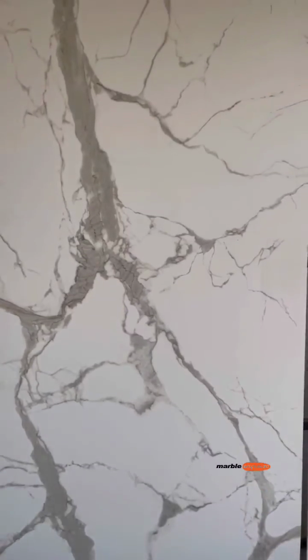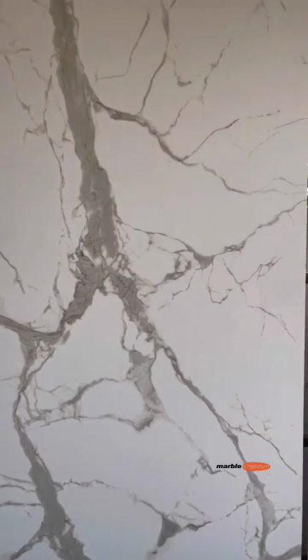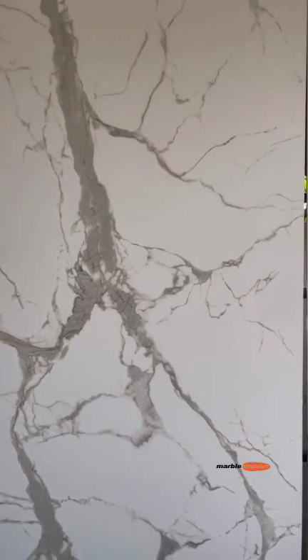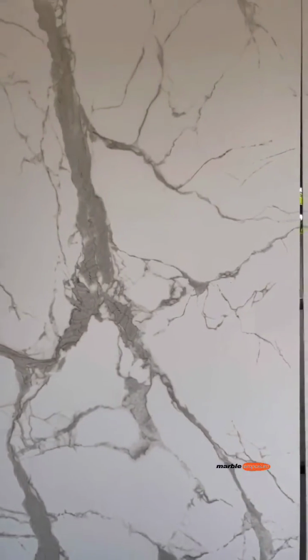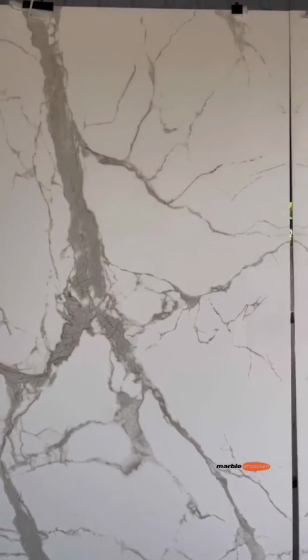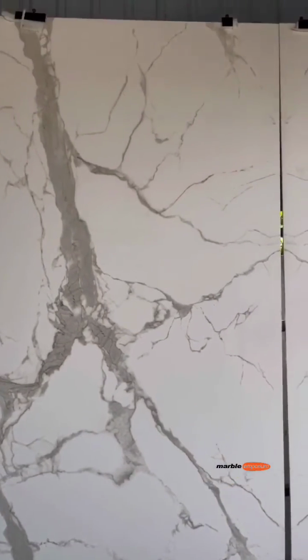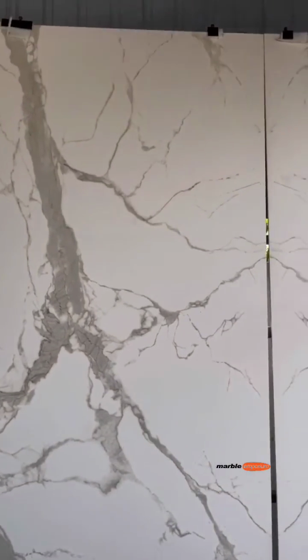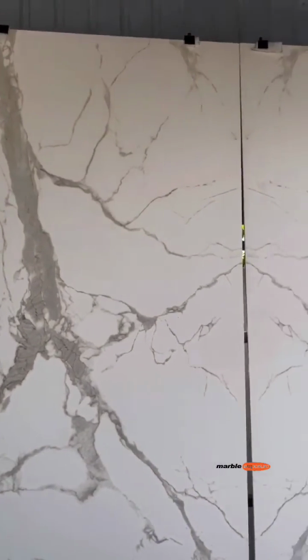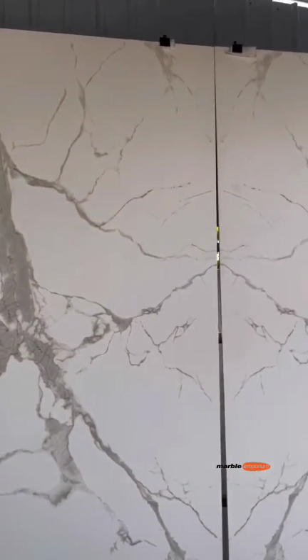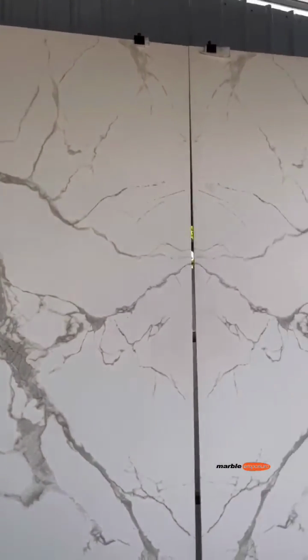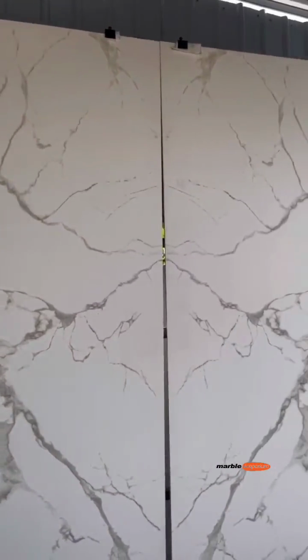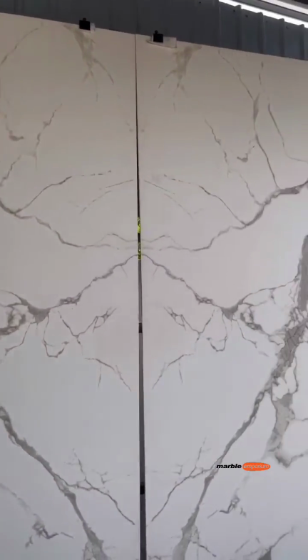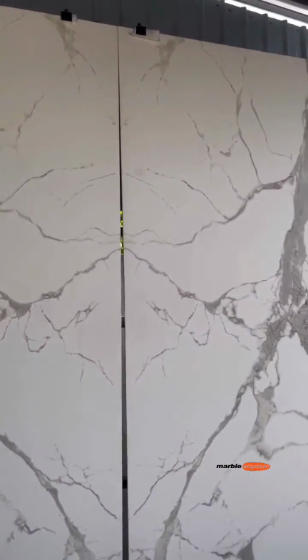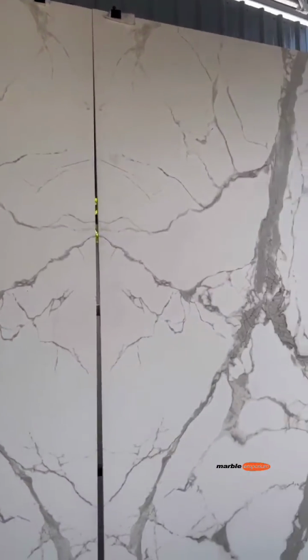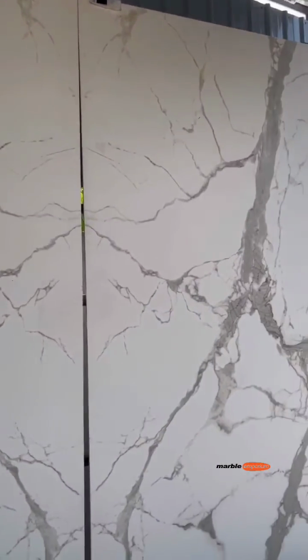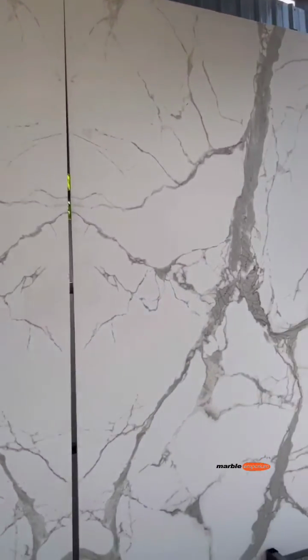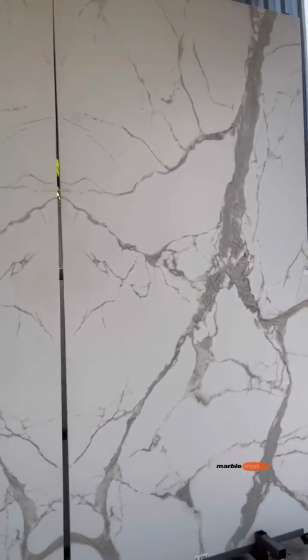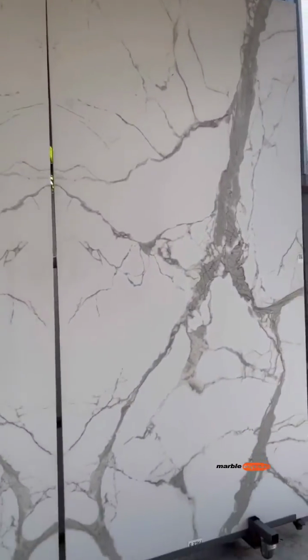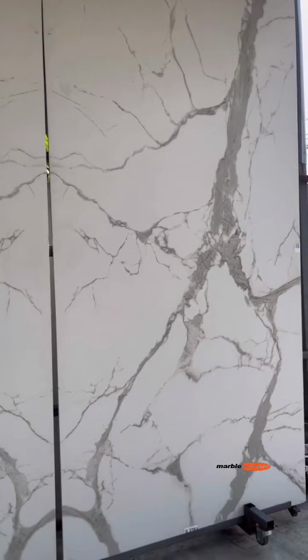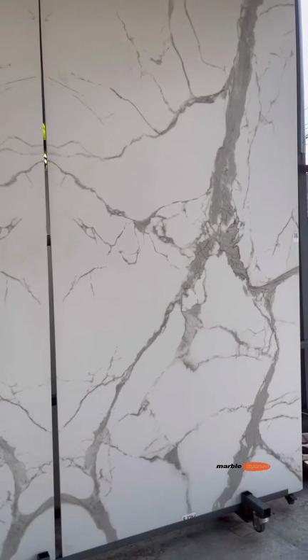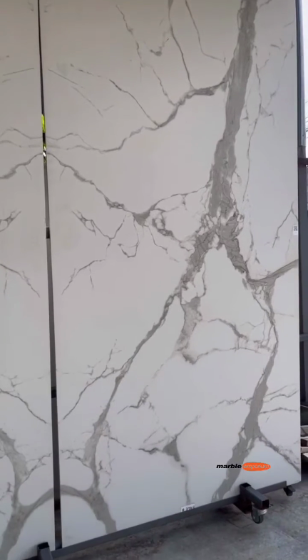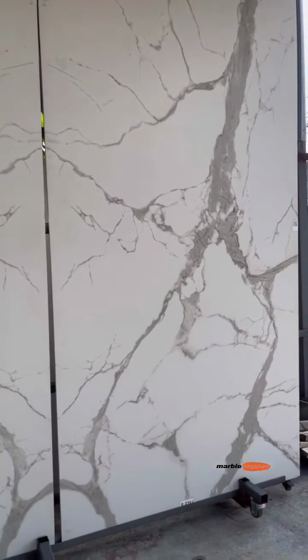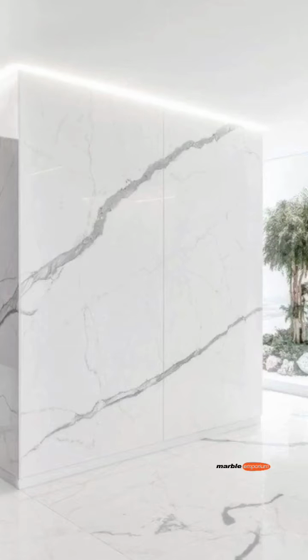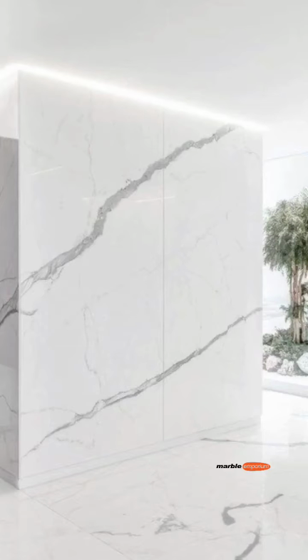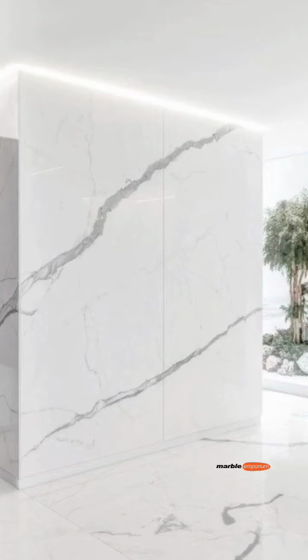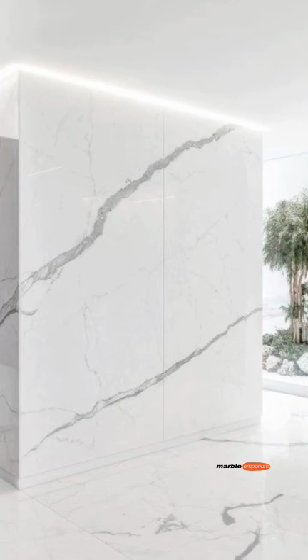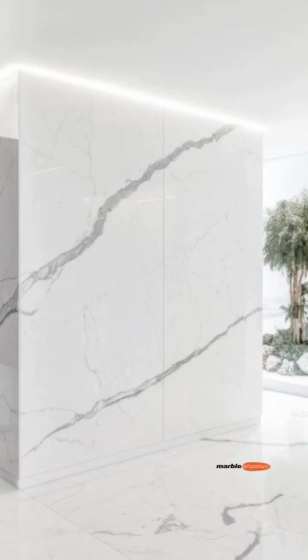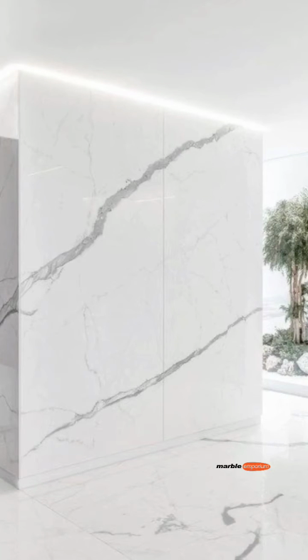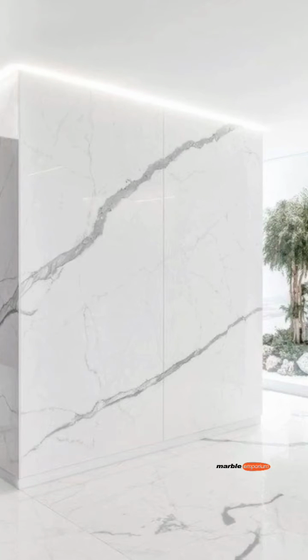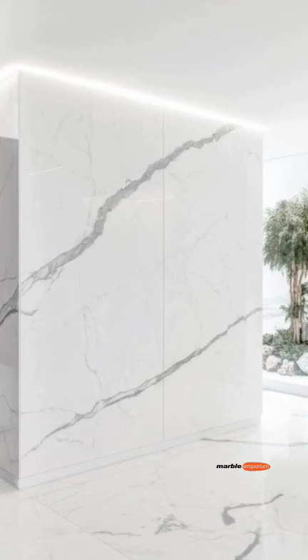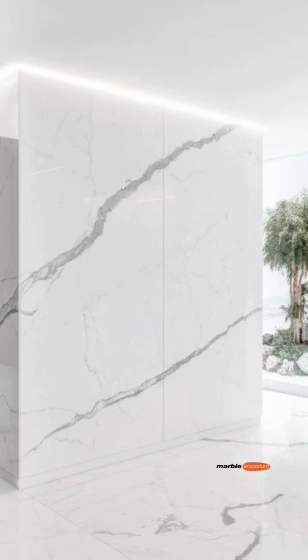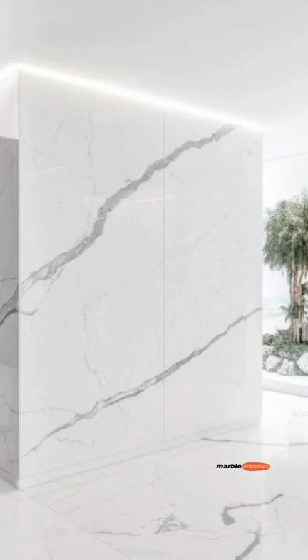Sintered Stone designs have more natural appeal and have continuity in their slabs. Hence, it's beneficial for a big area.